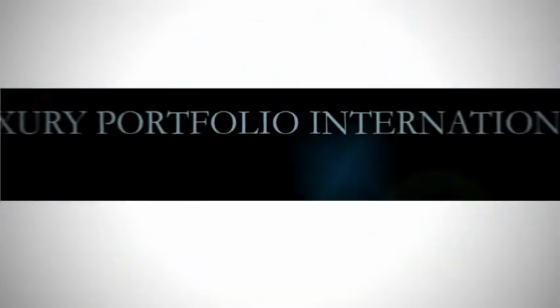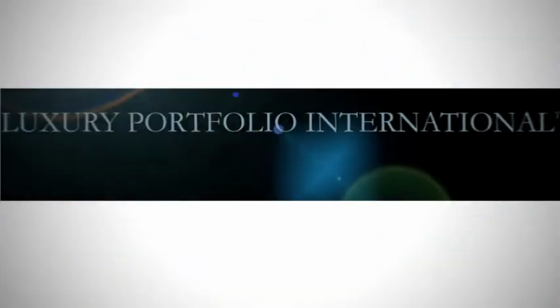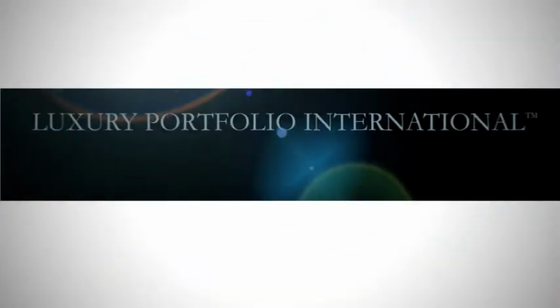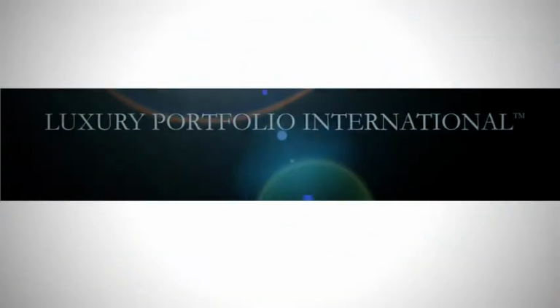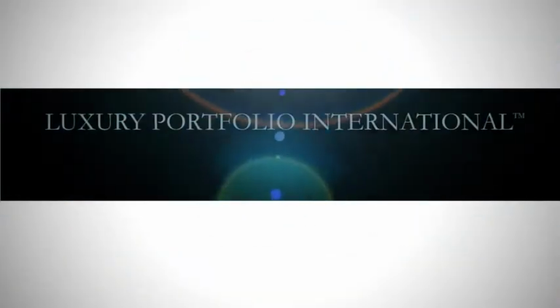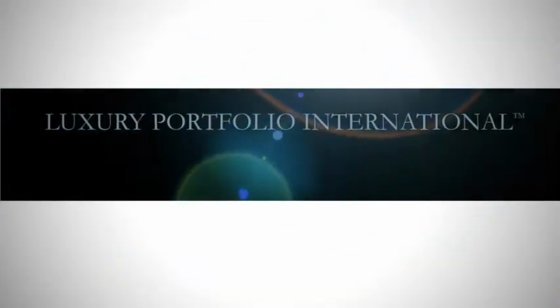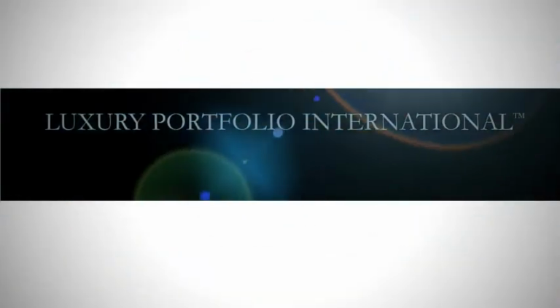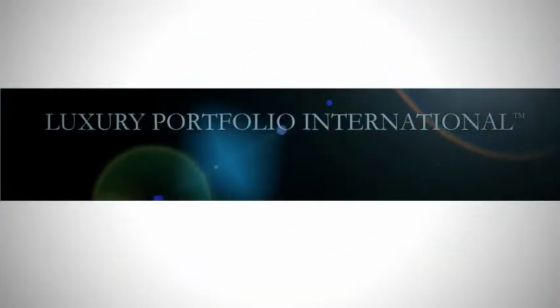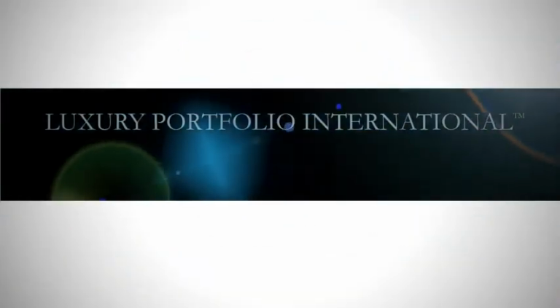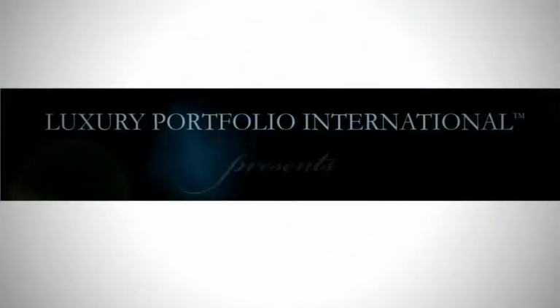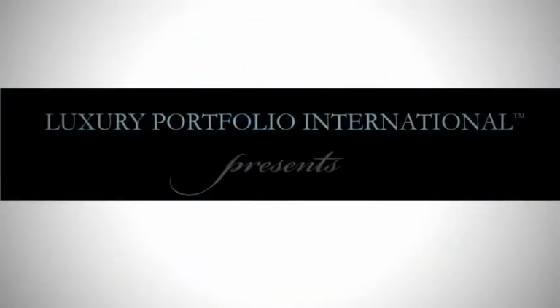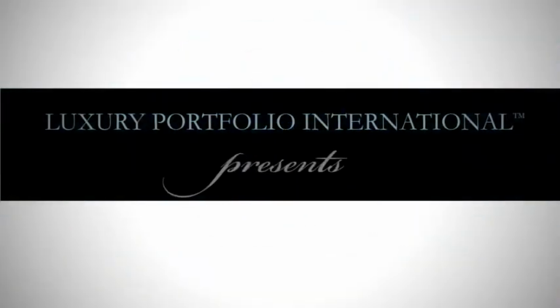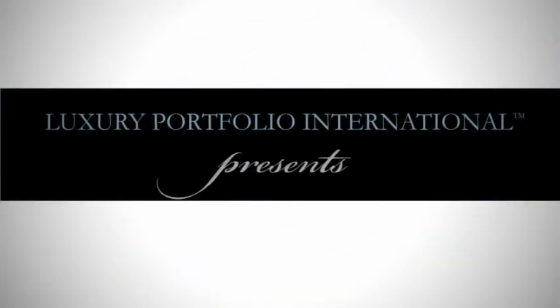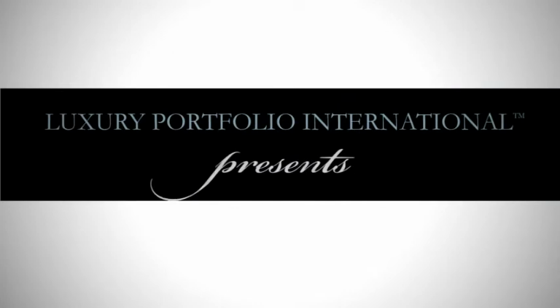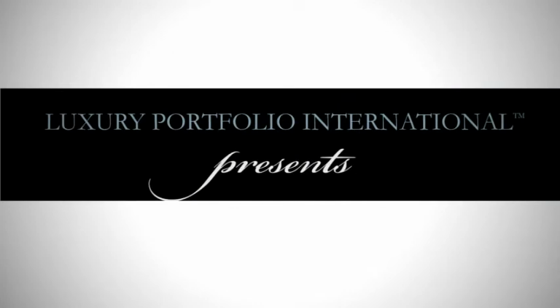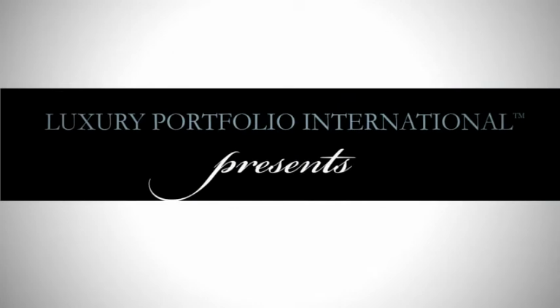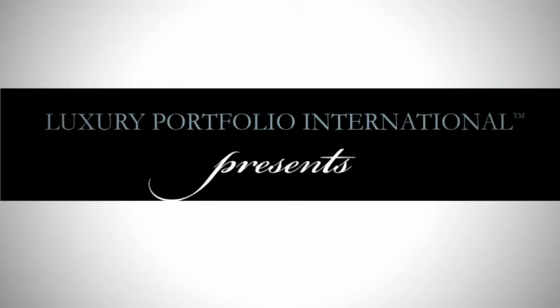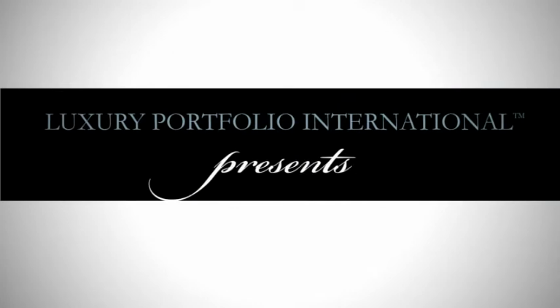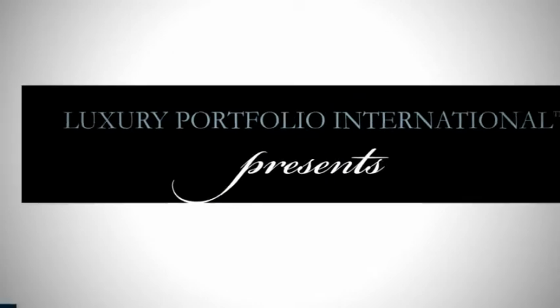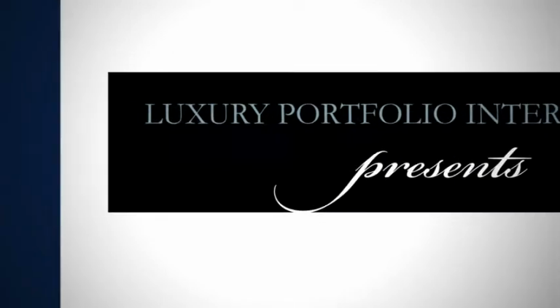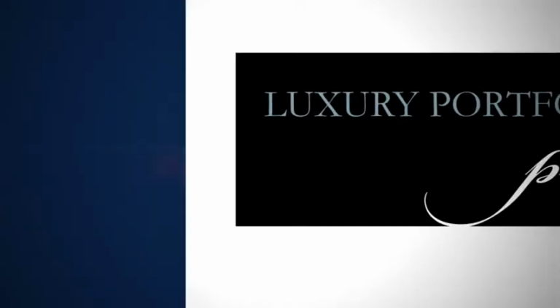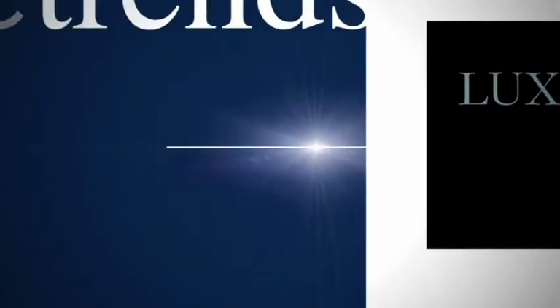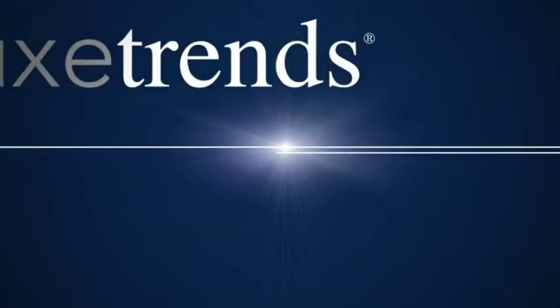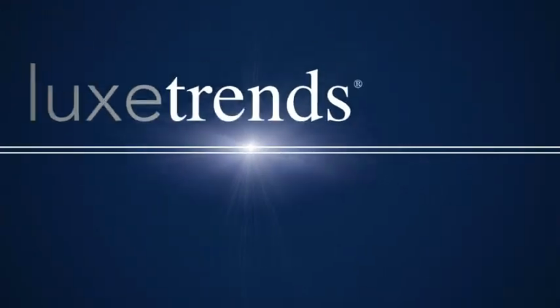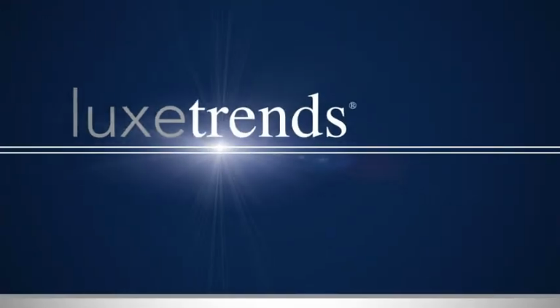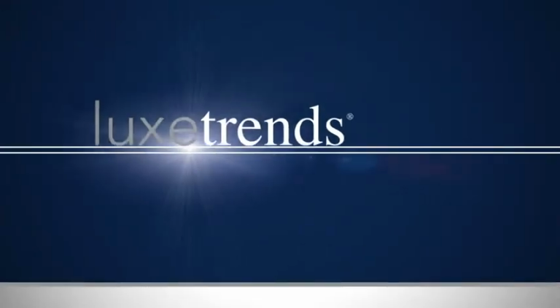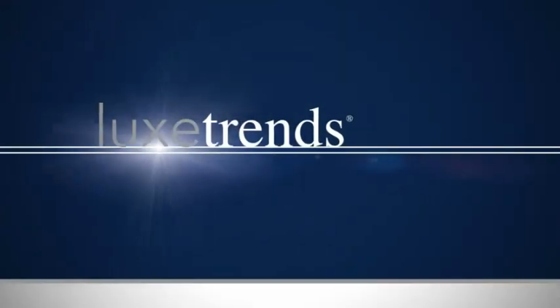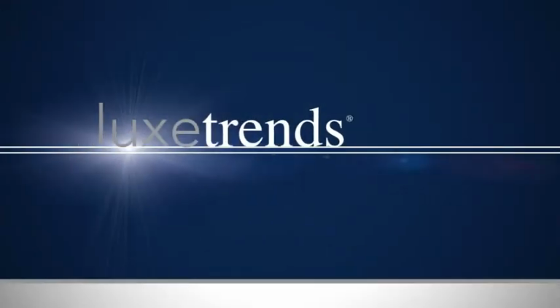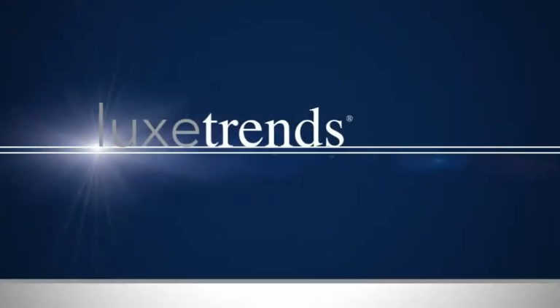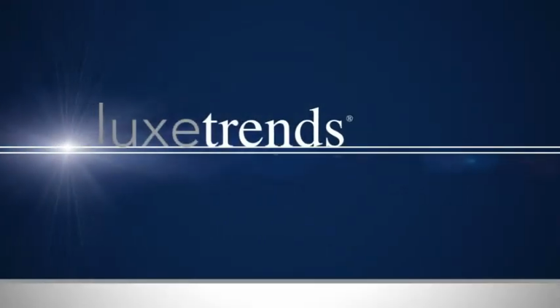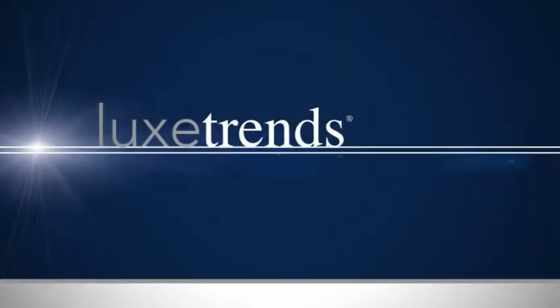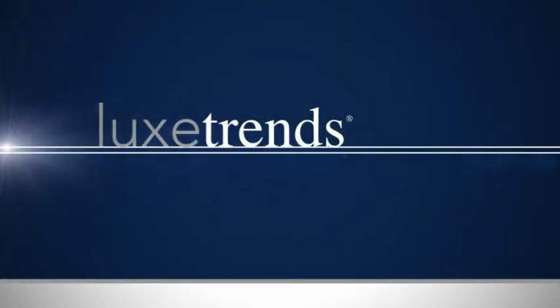Luxury Portfolio International presents LuxTrends.